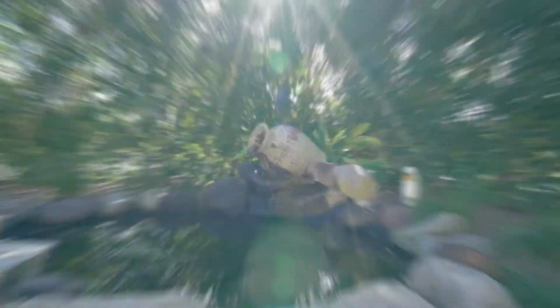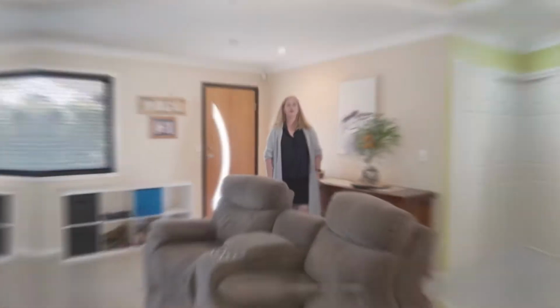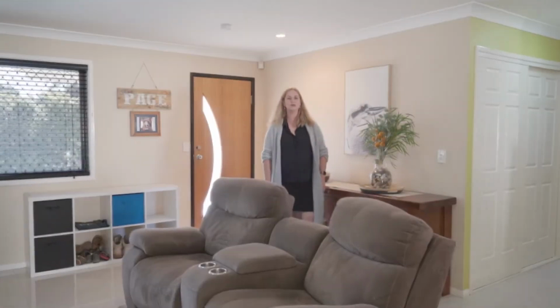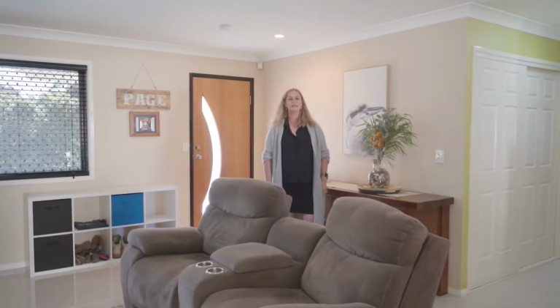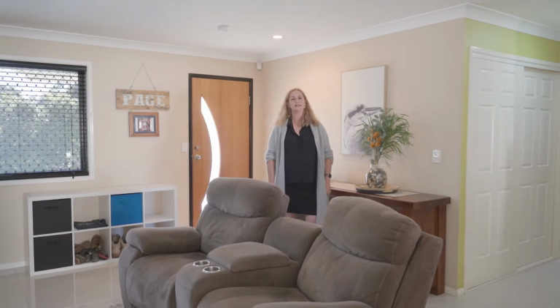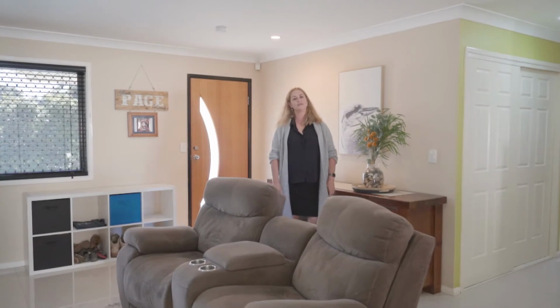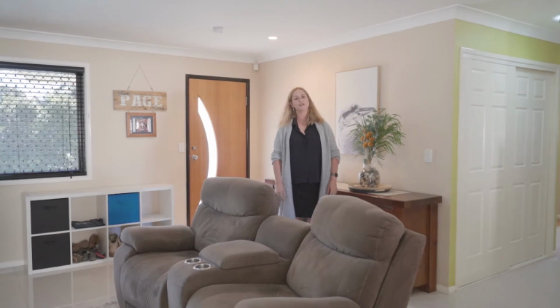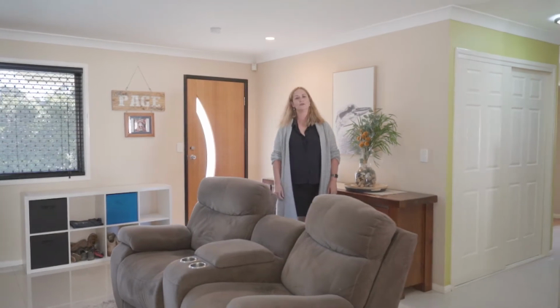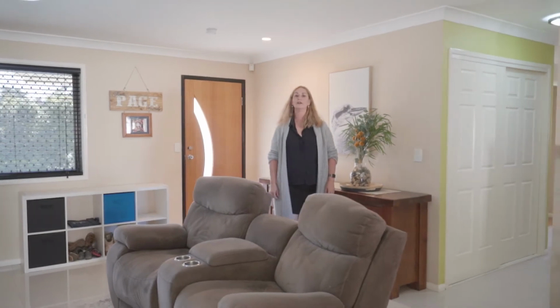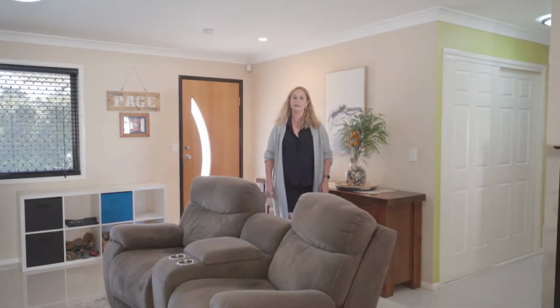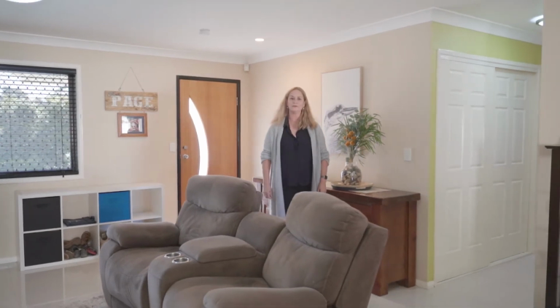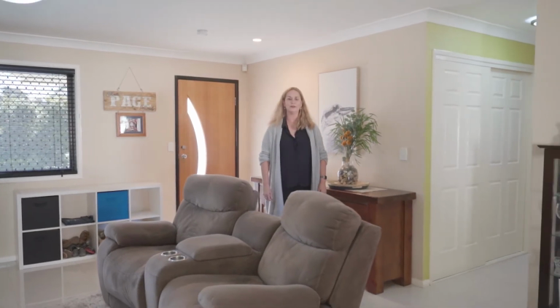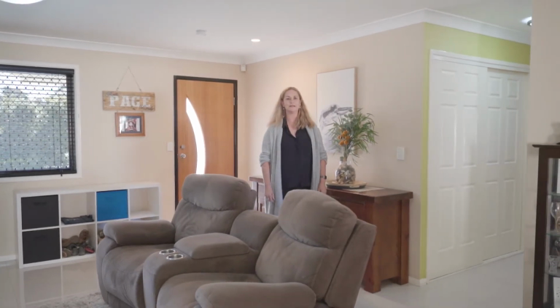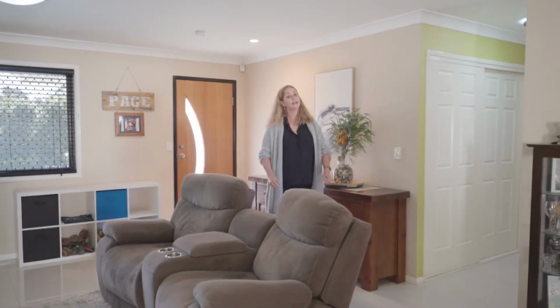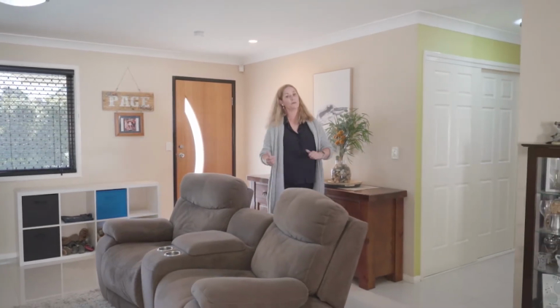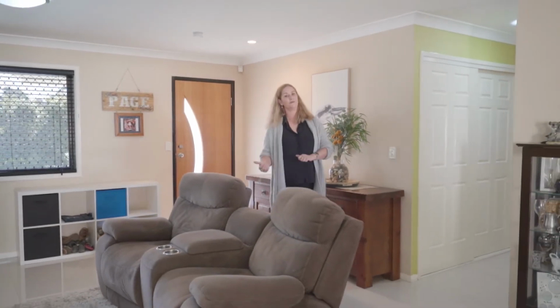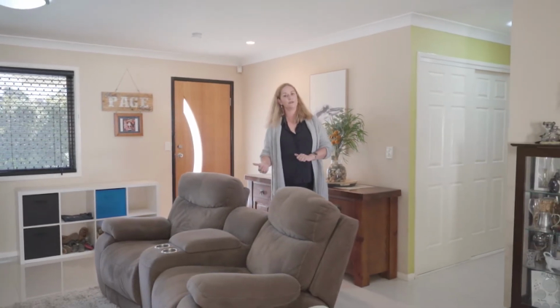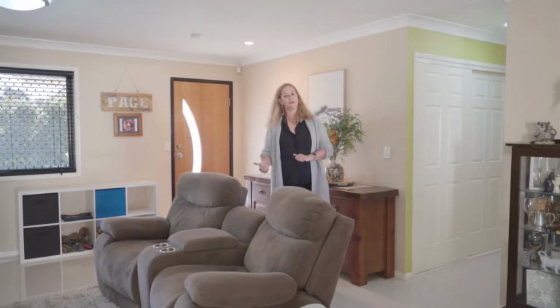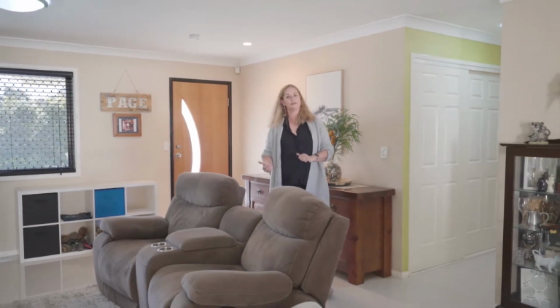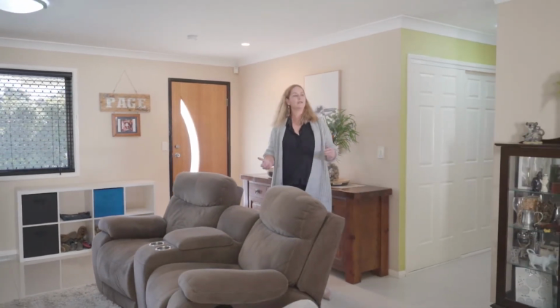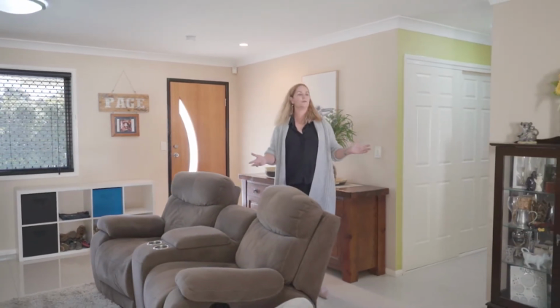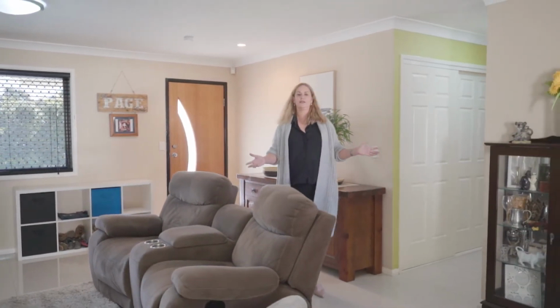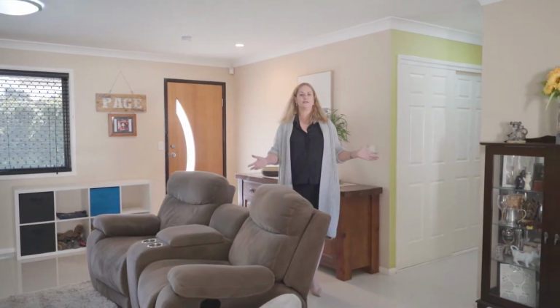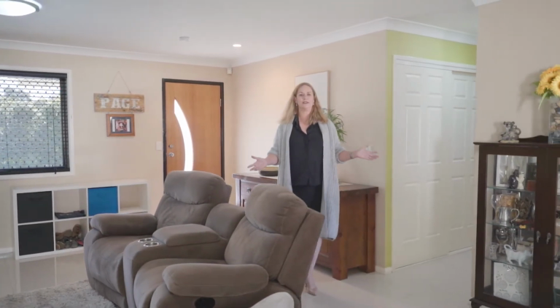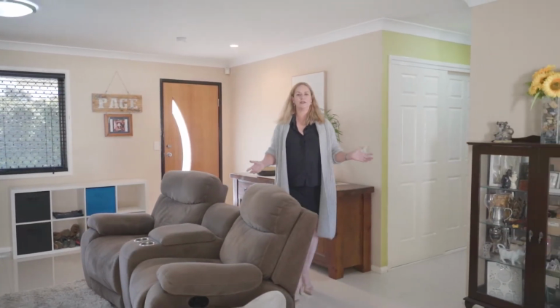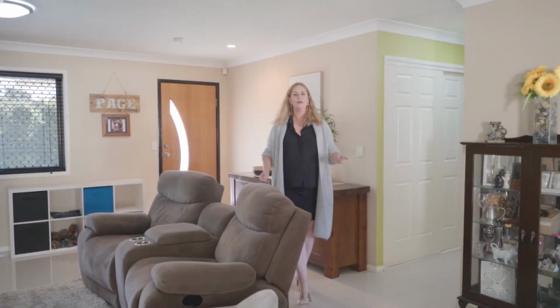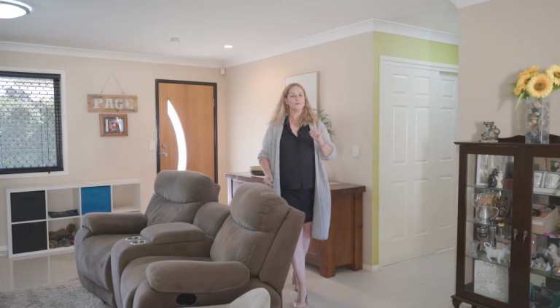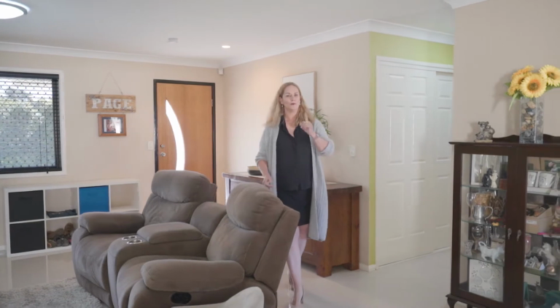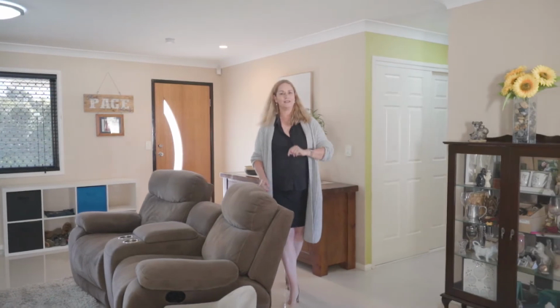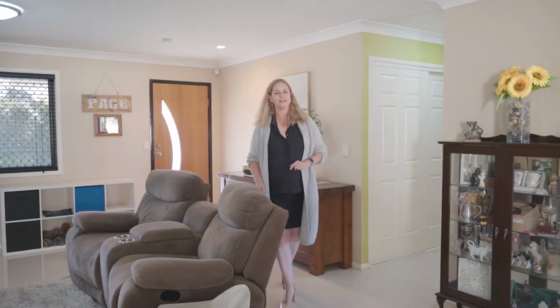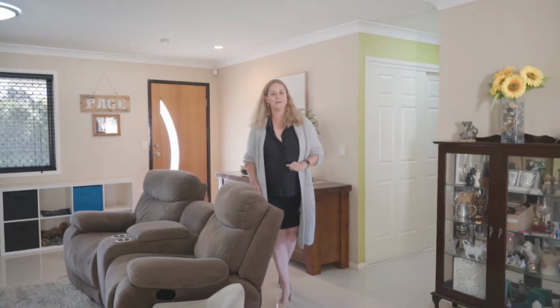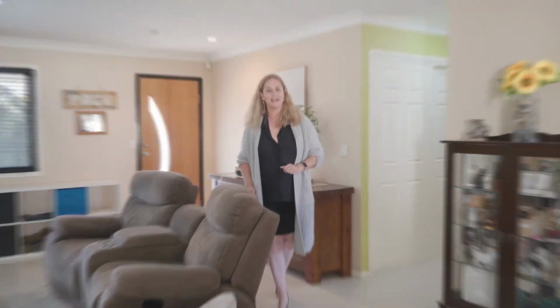Welcome to 6 Coventry Court at Wellington Point. Impressive from the street, impressive inside, but wait until you see the backyard.